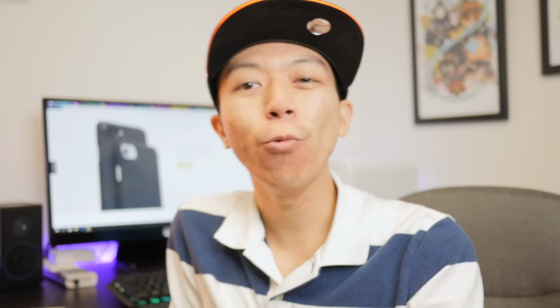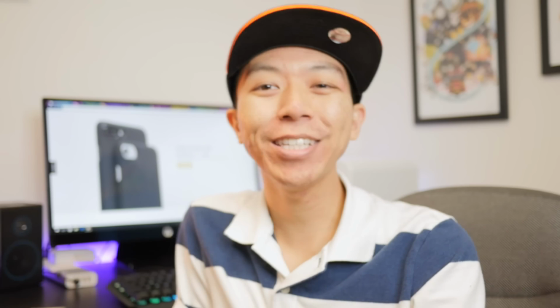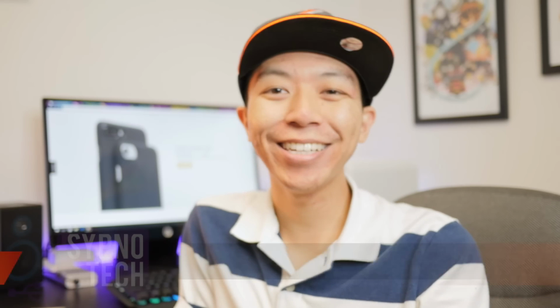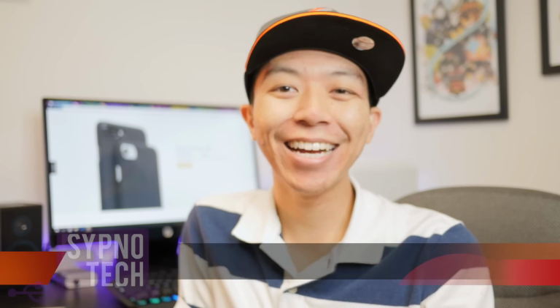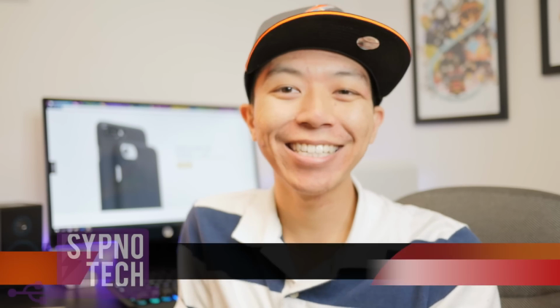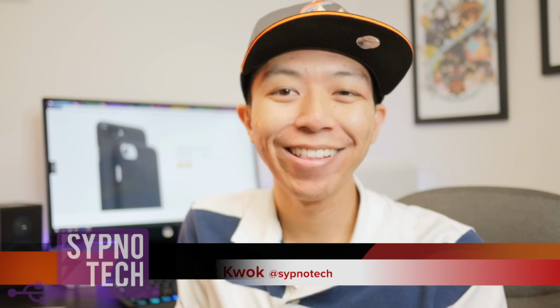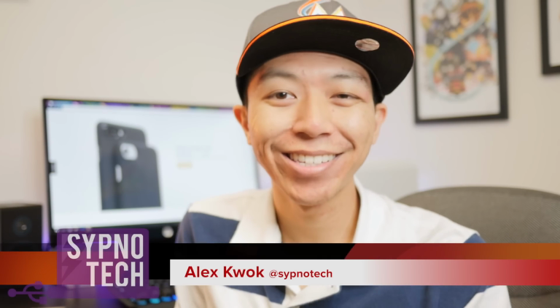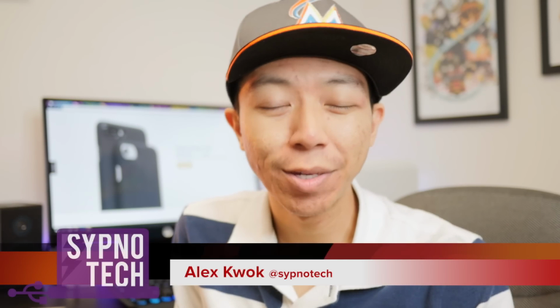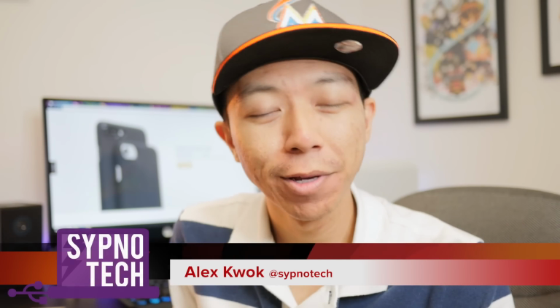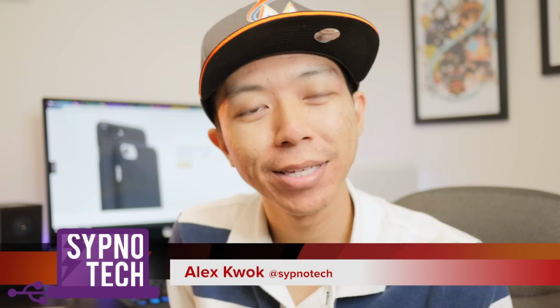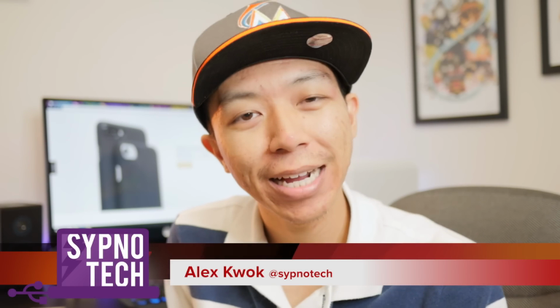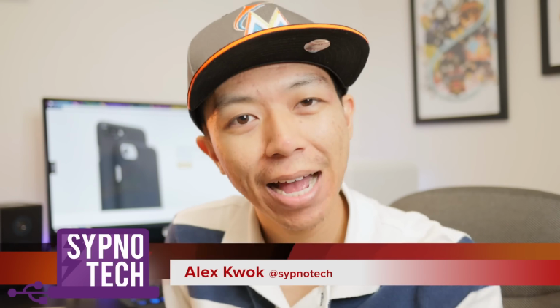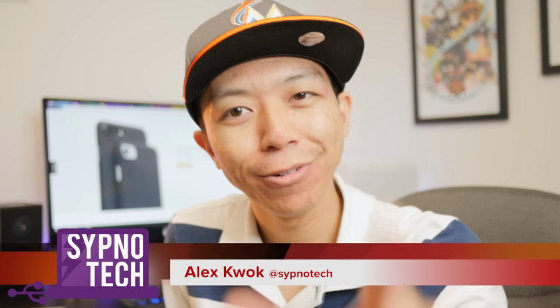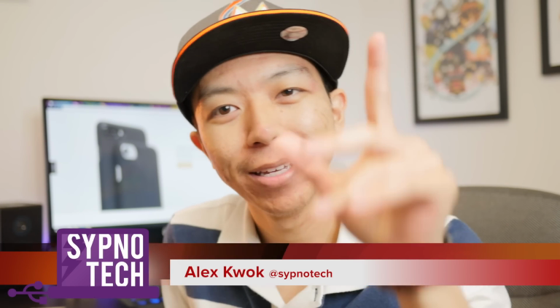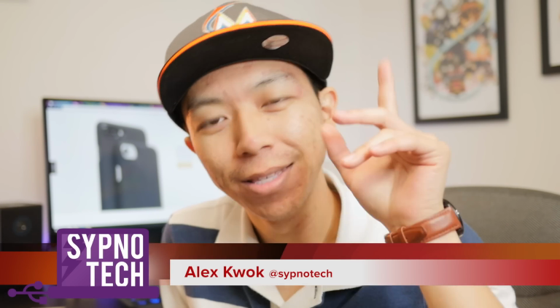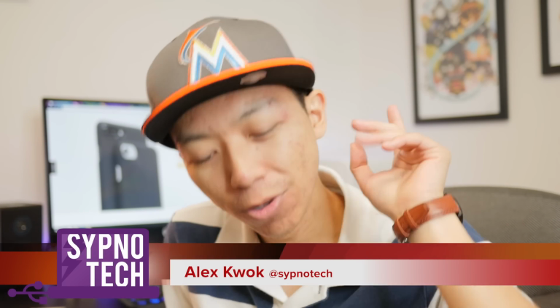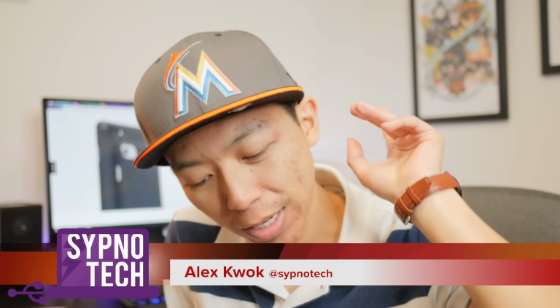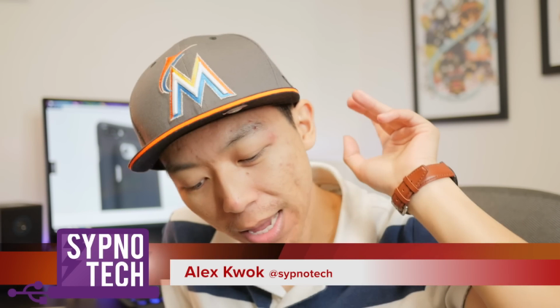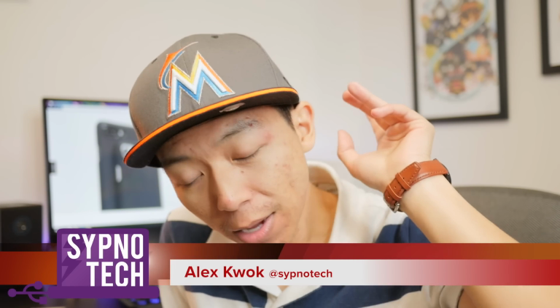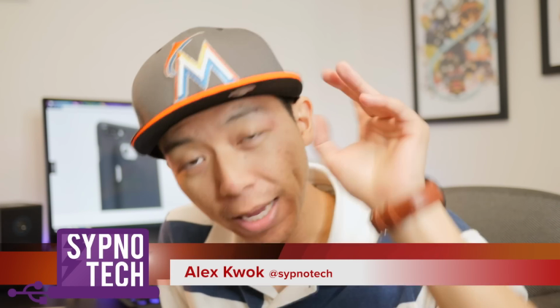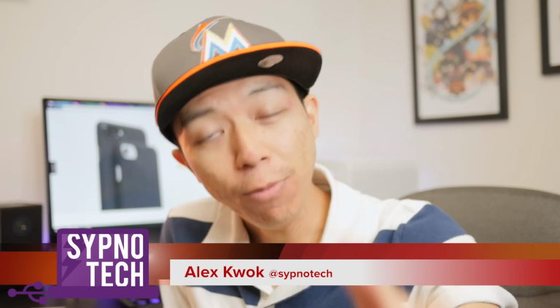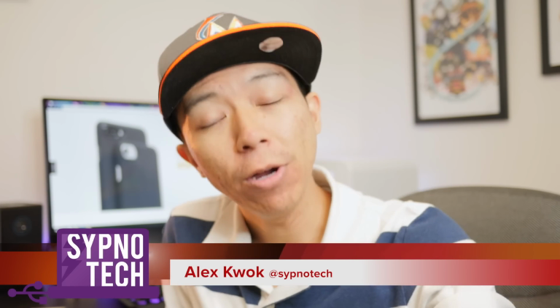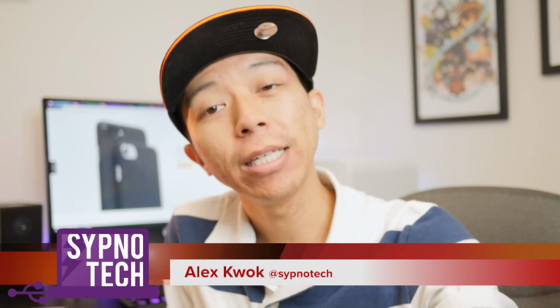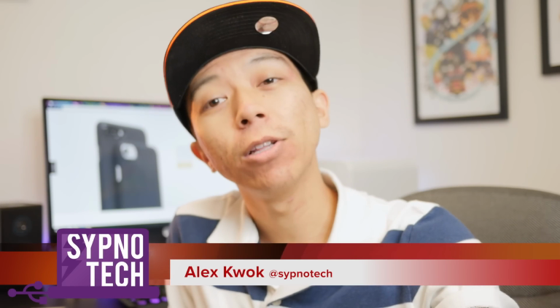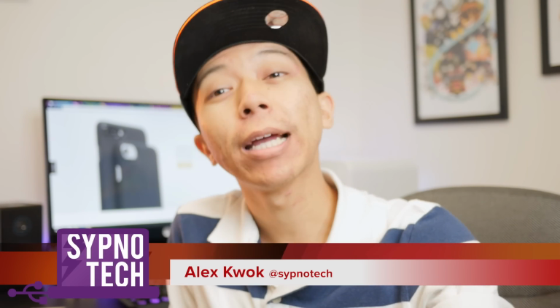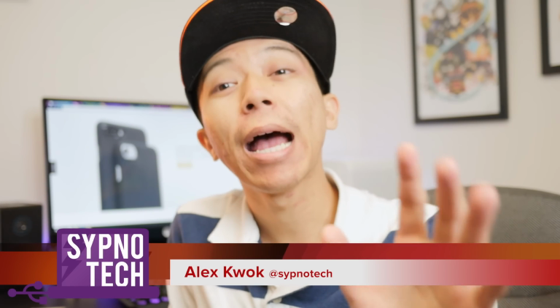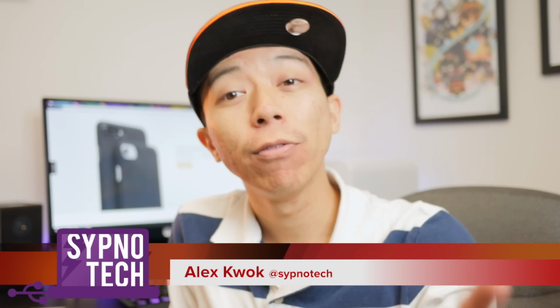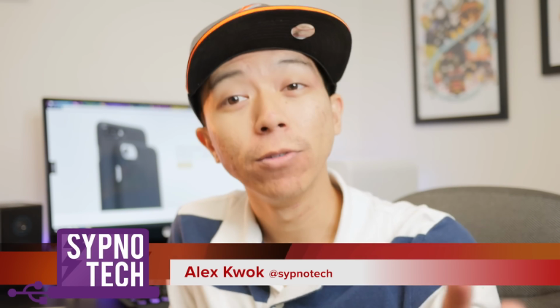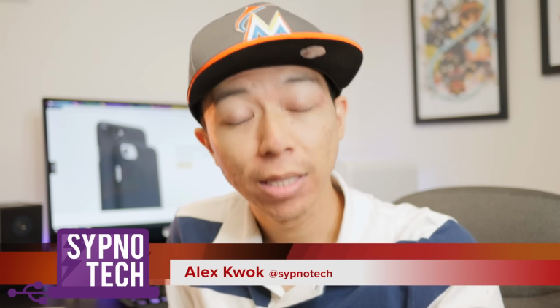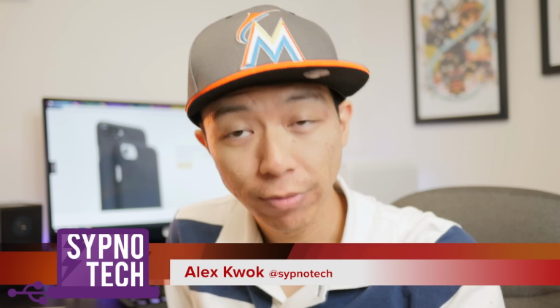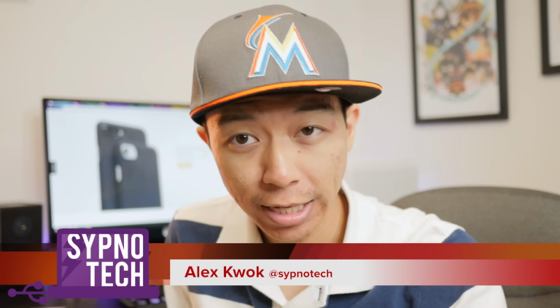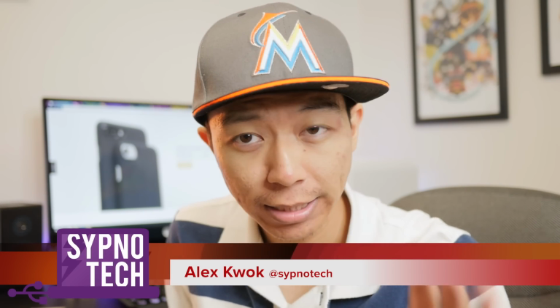What's good guys, Alex from New Tech. How are you doing? Today we are taking a look at an iPhone 7 case.